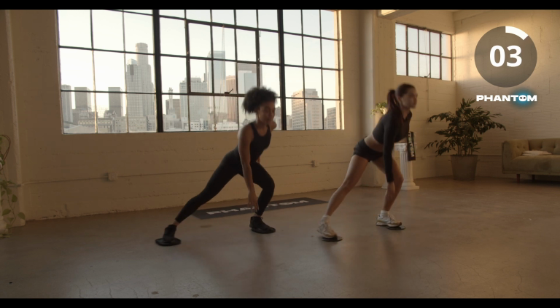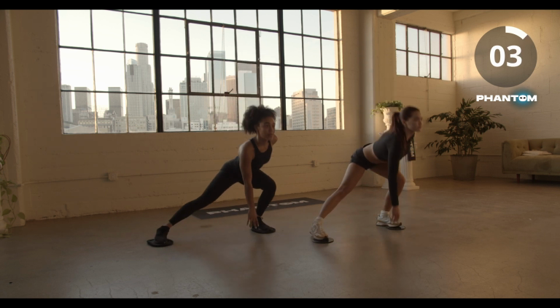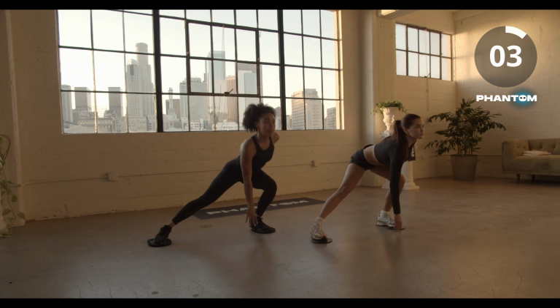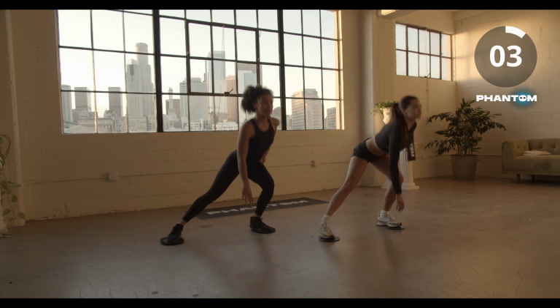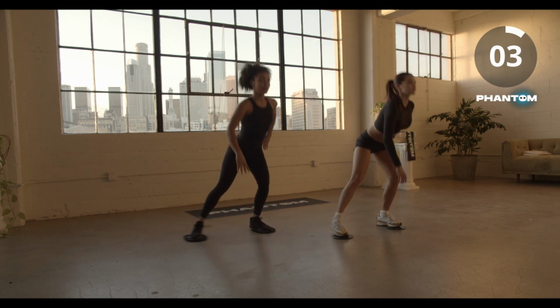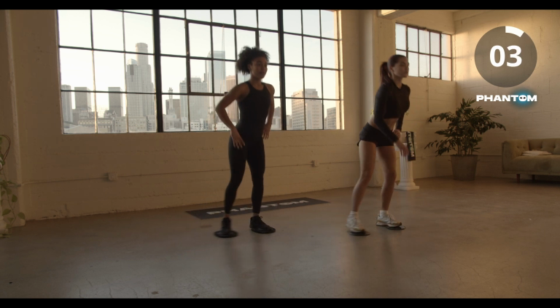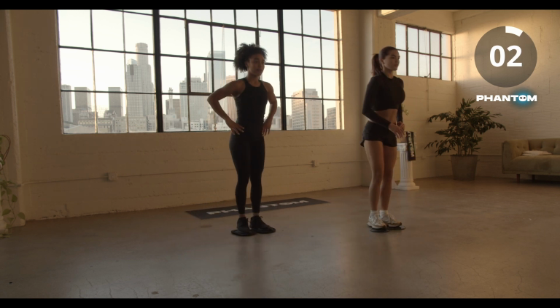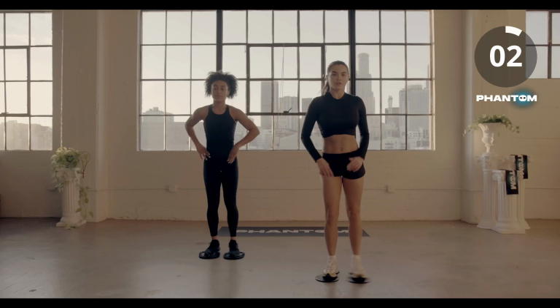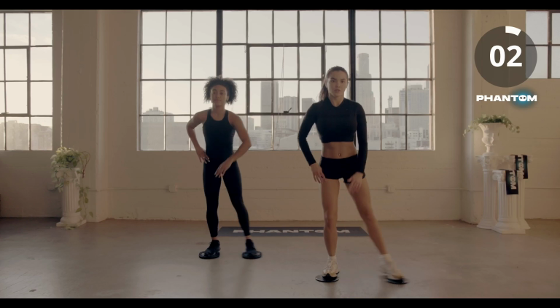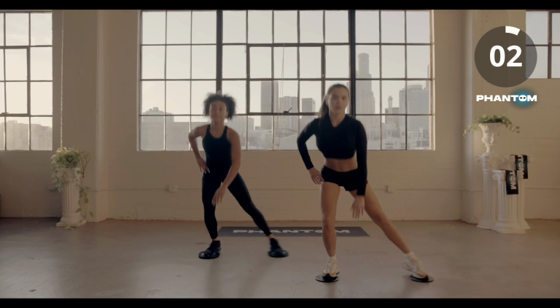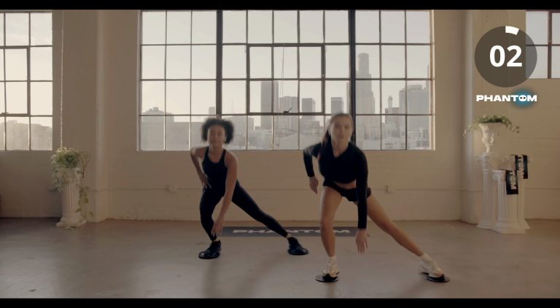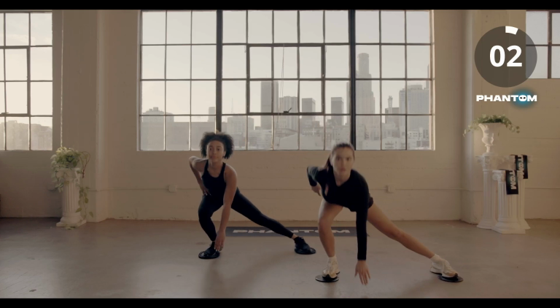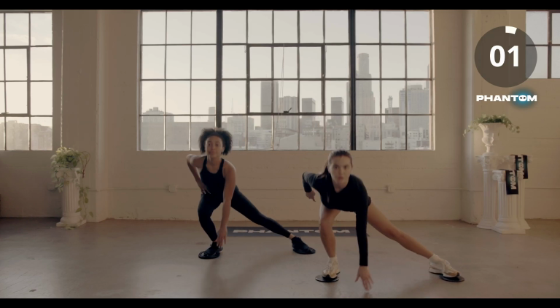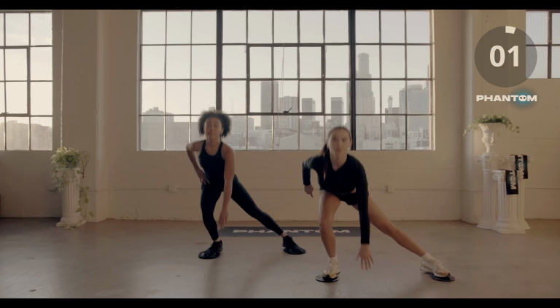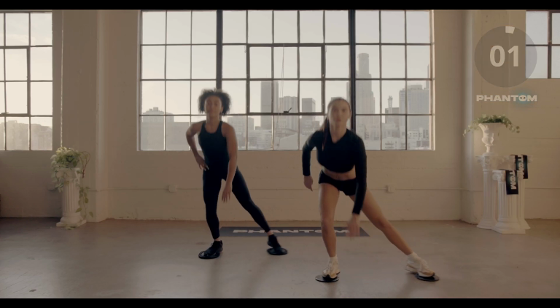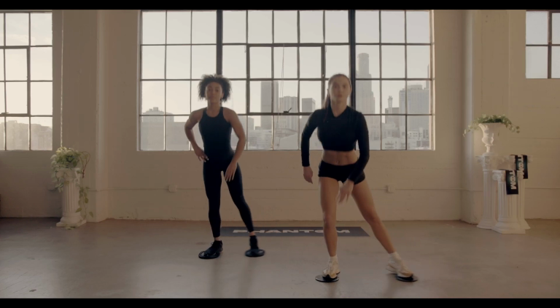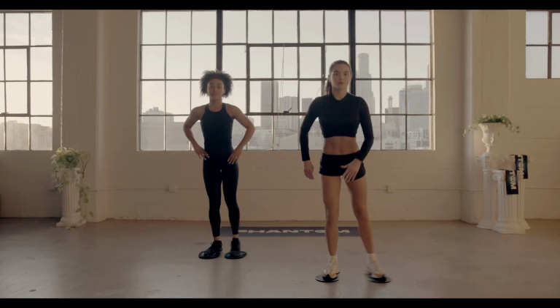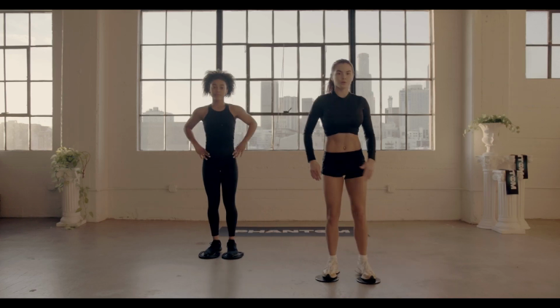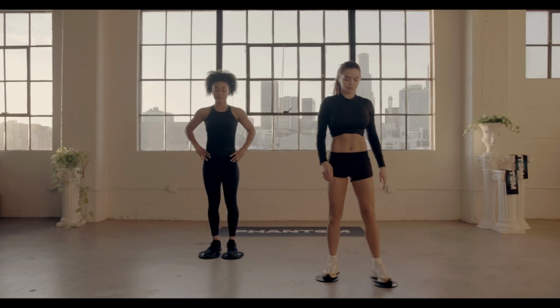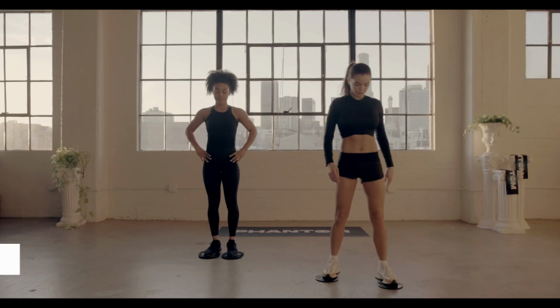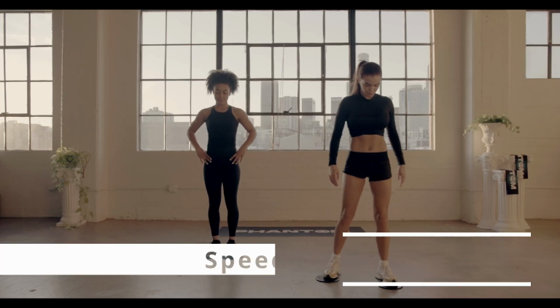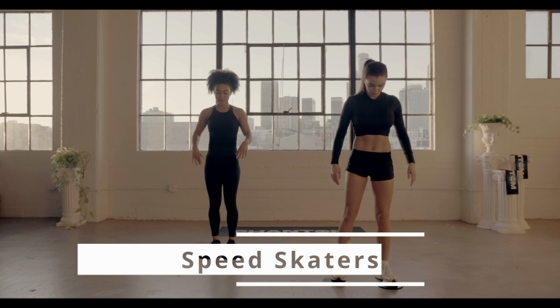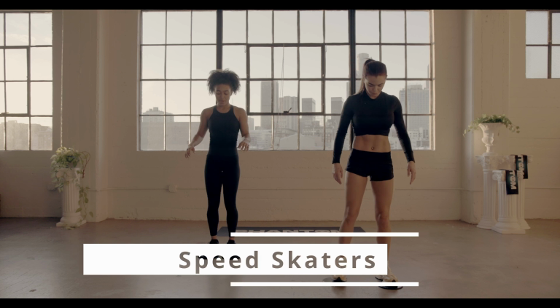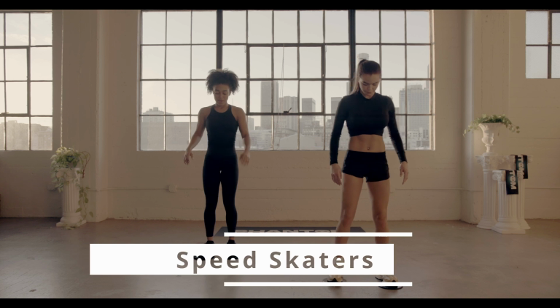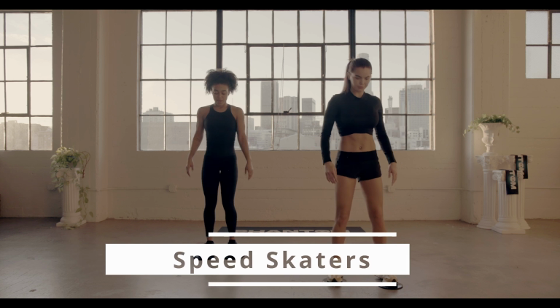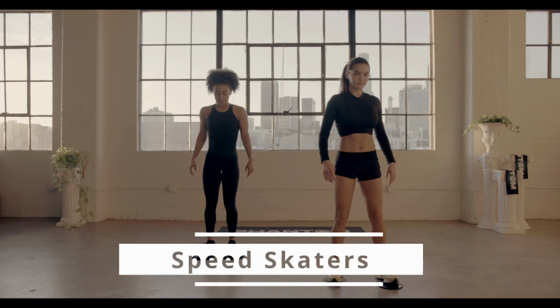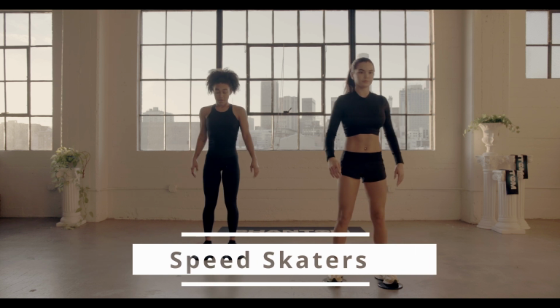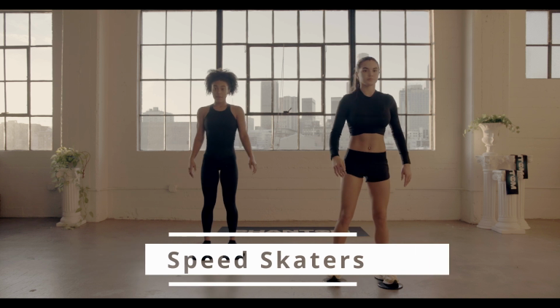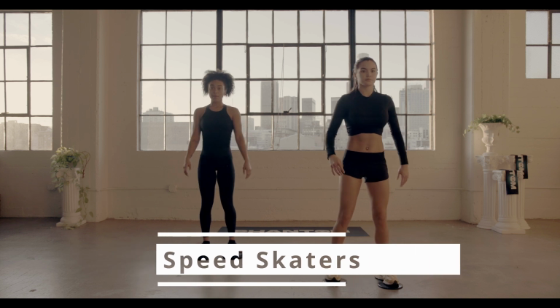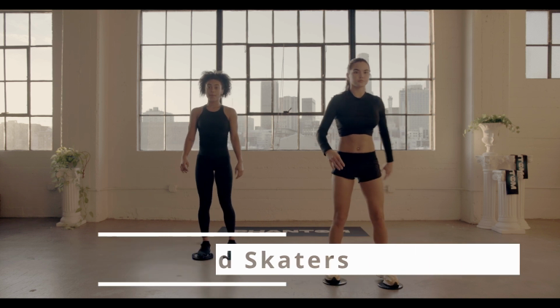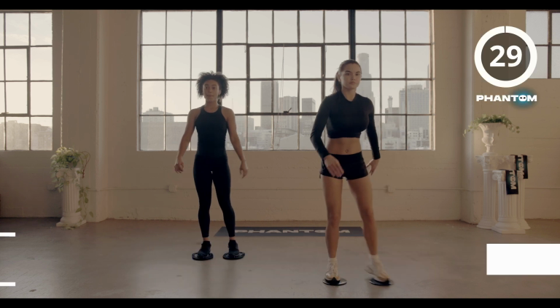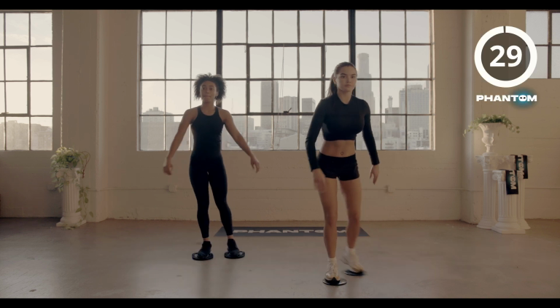Three, two, and time. Speed skaters, let's go to work.